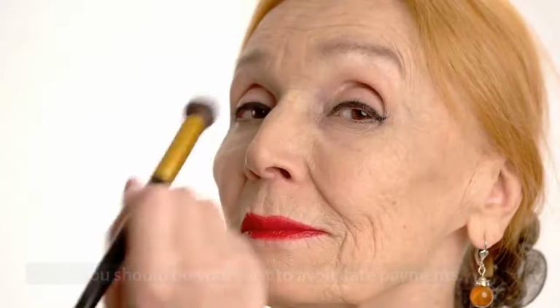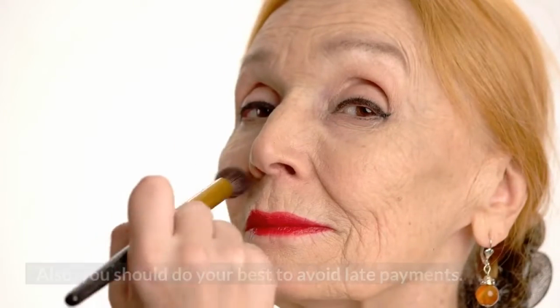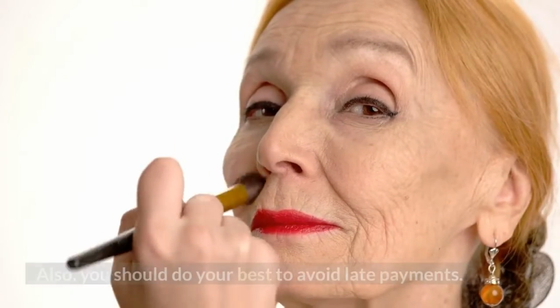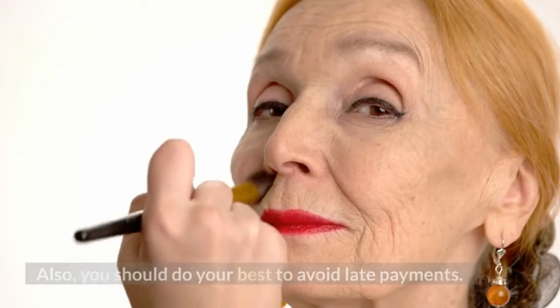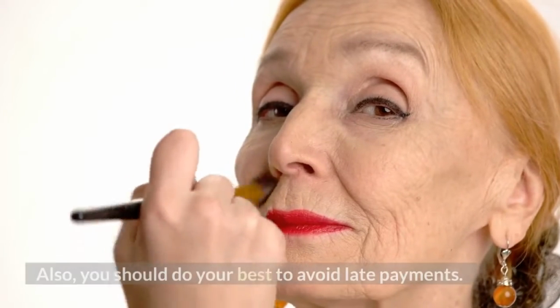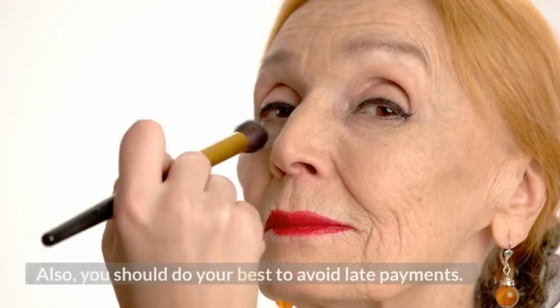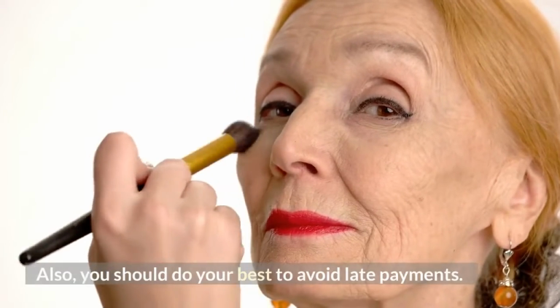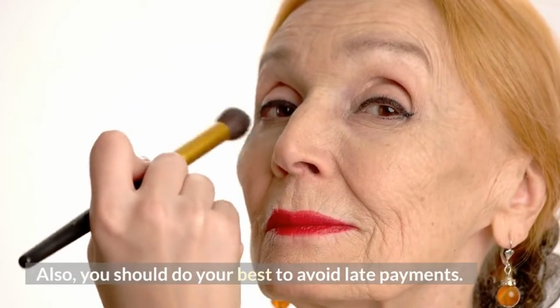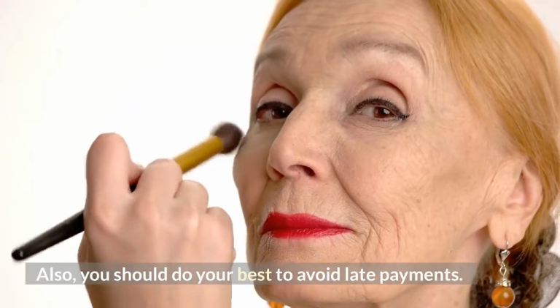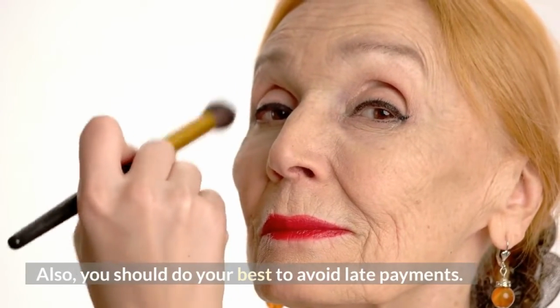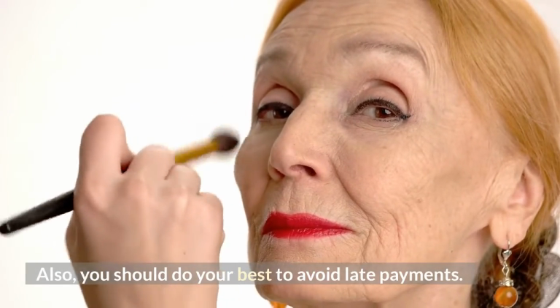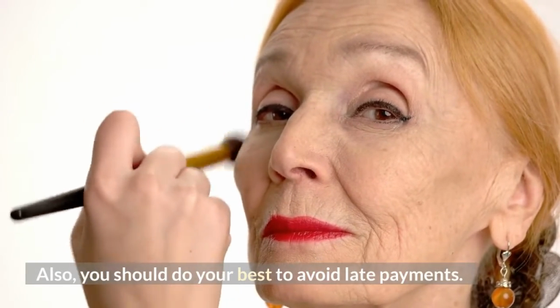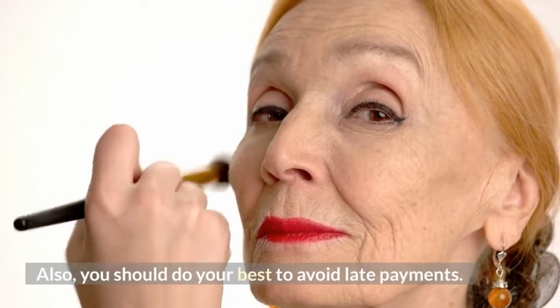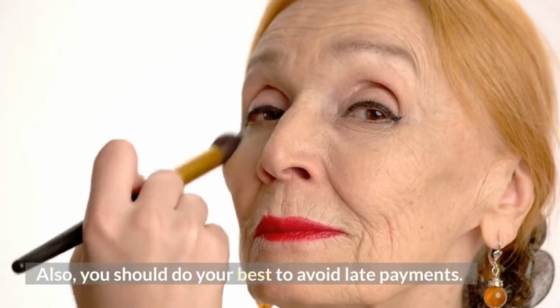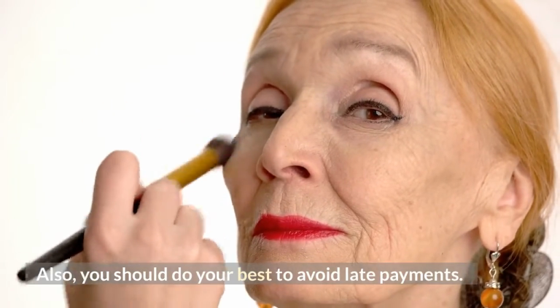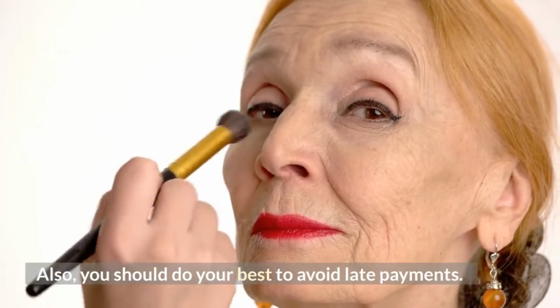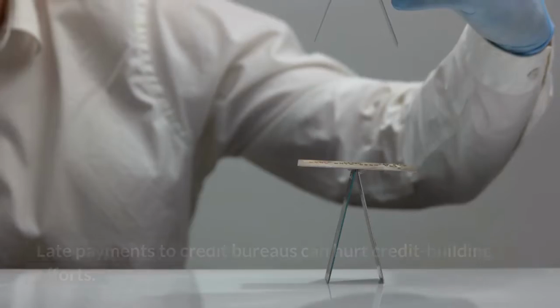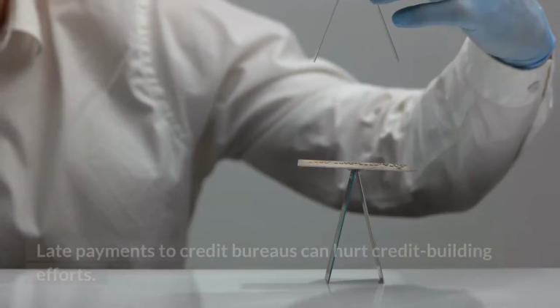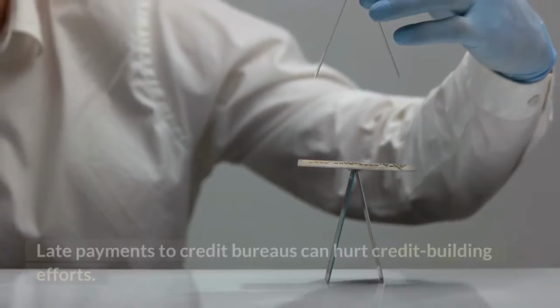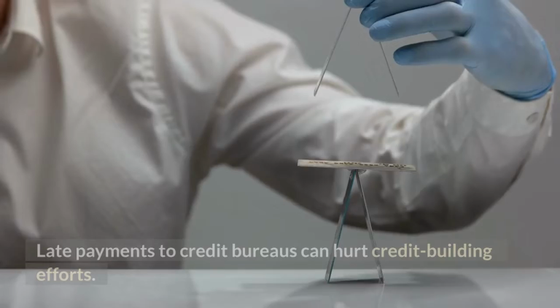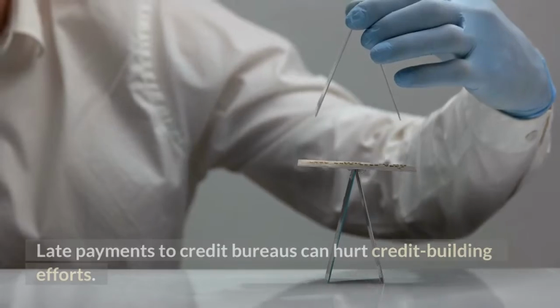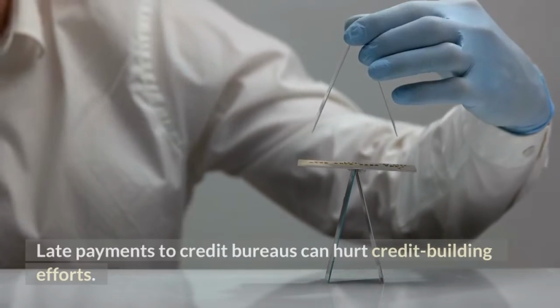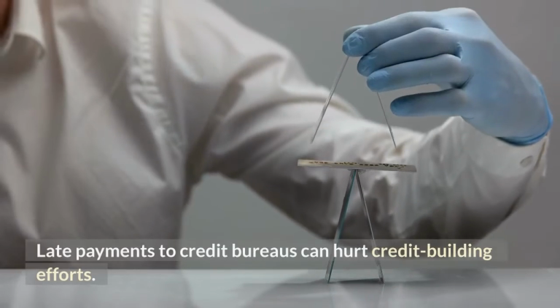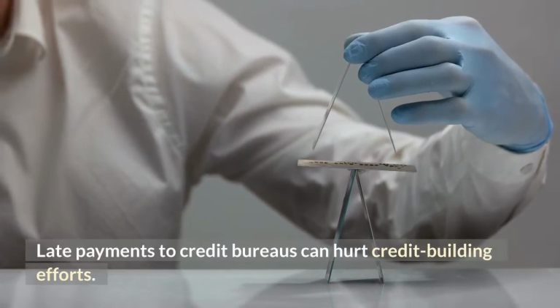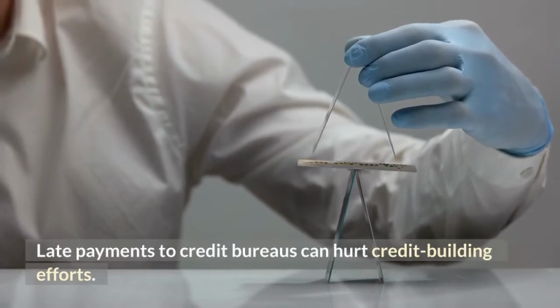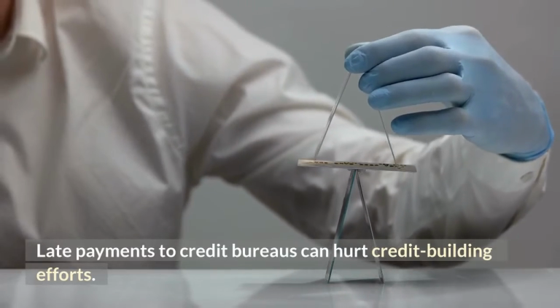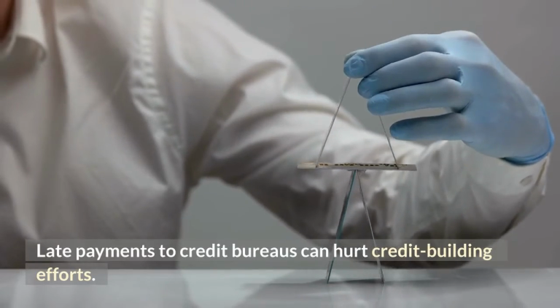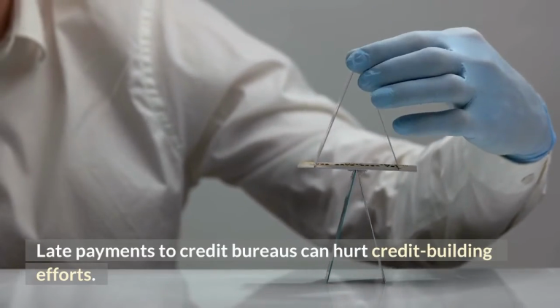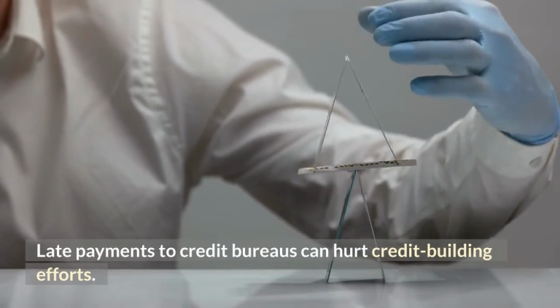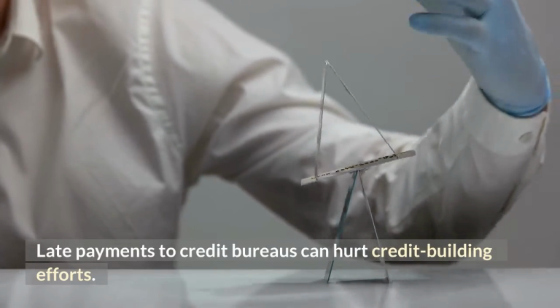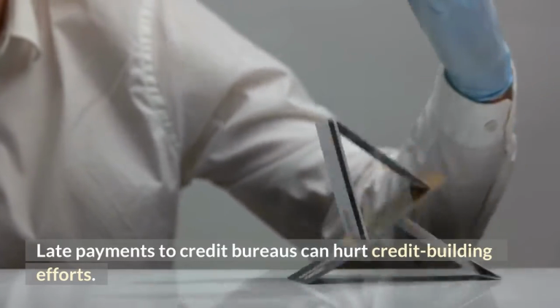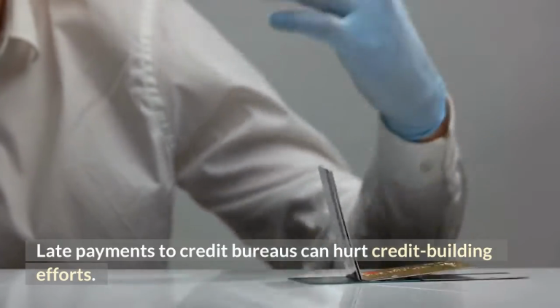Also, you should do your best to avoid late payments. Late payments reported to credit bureaus can seriously hurt your credit building efforts.